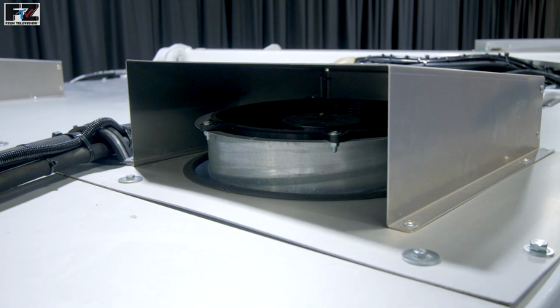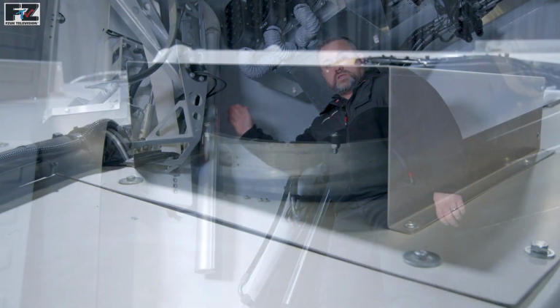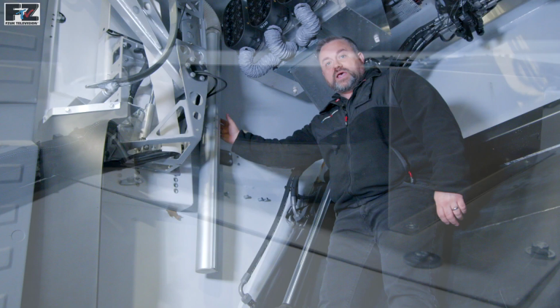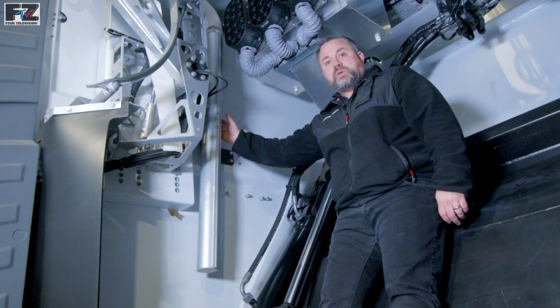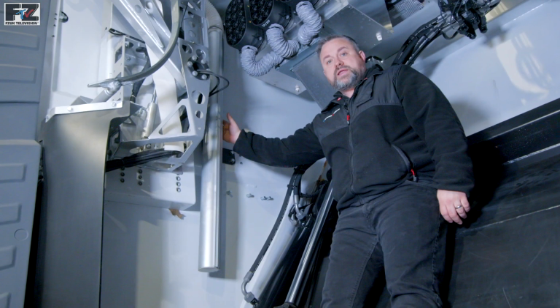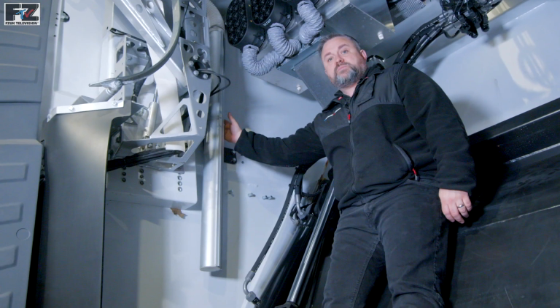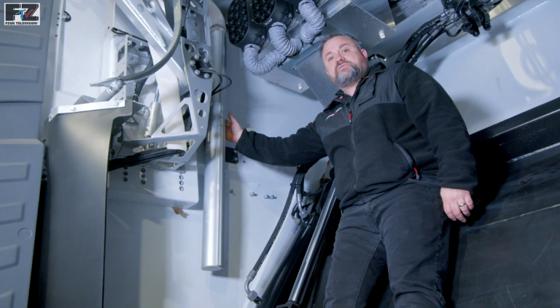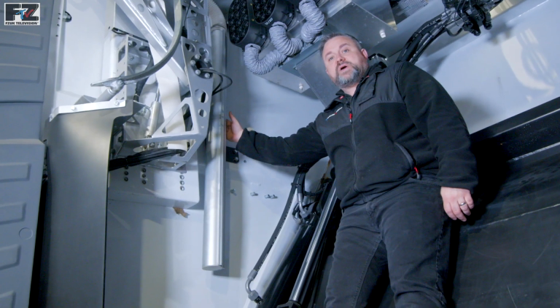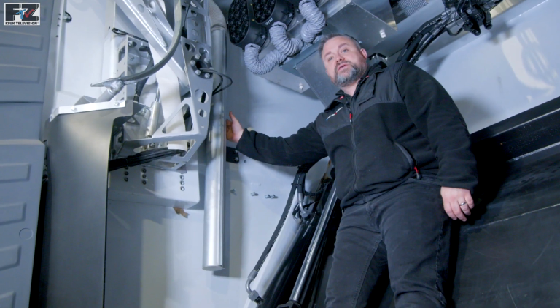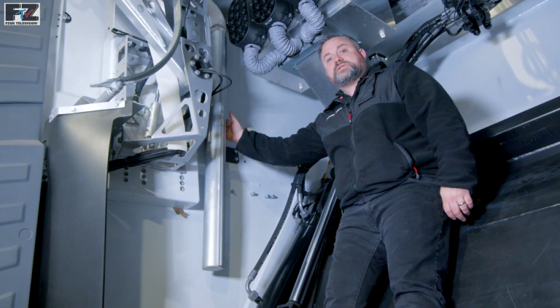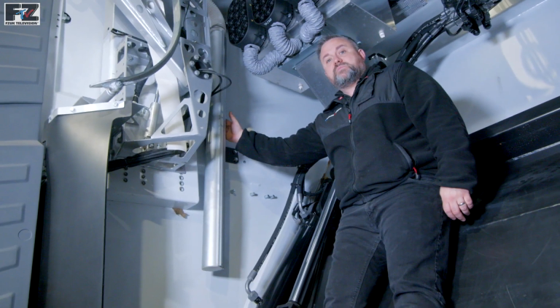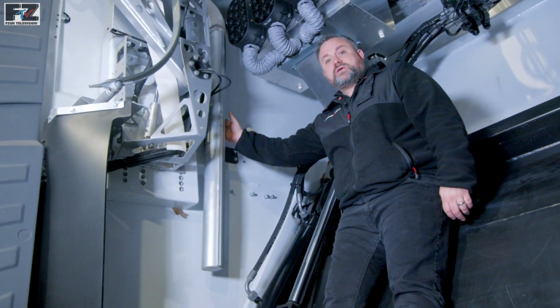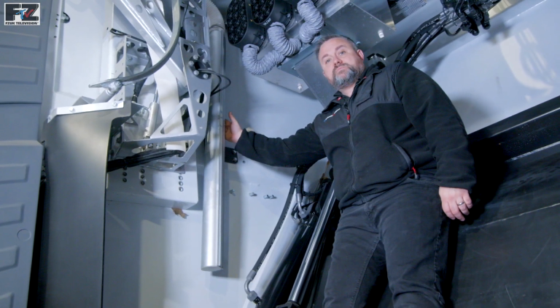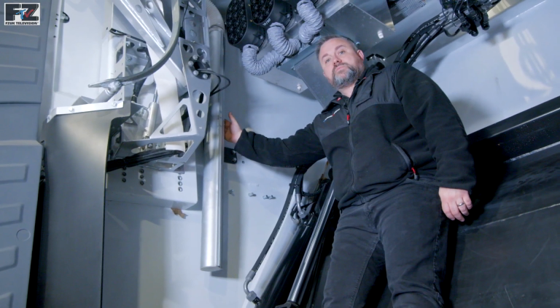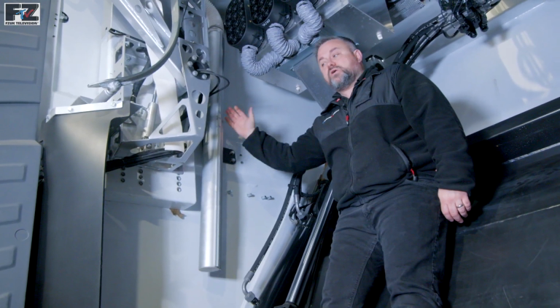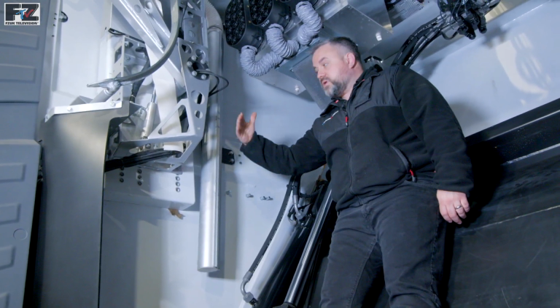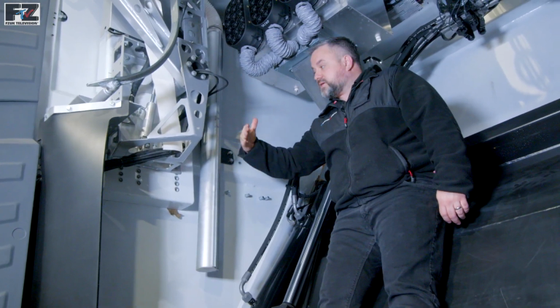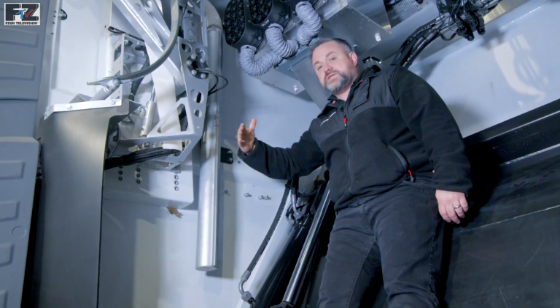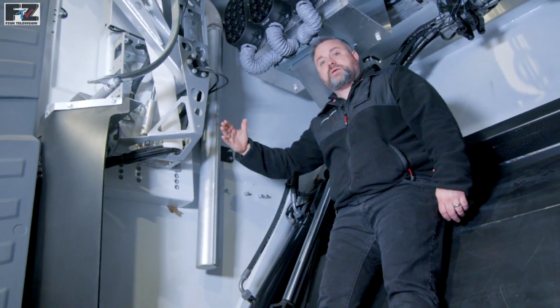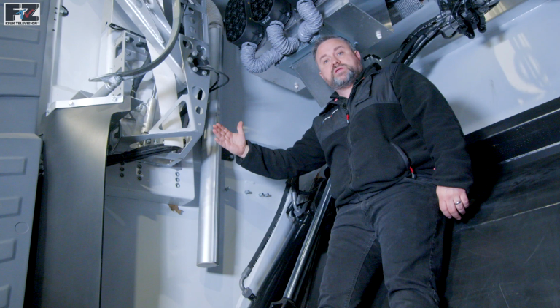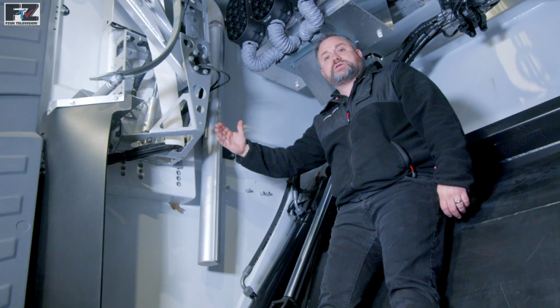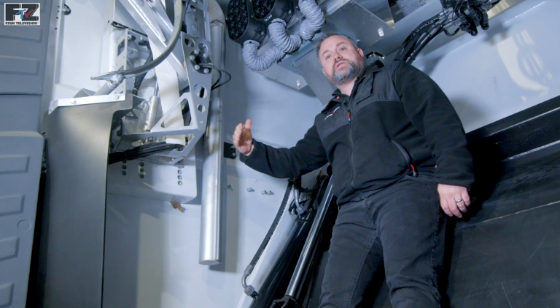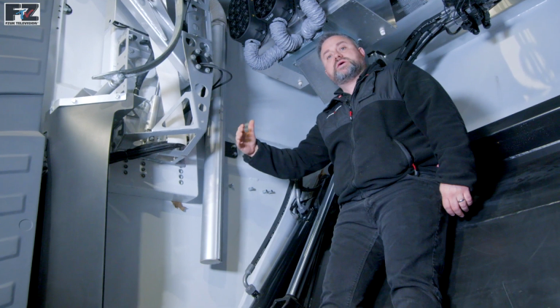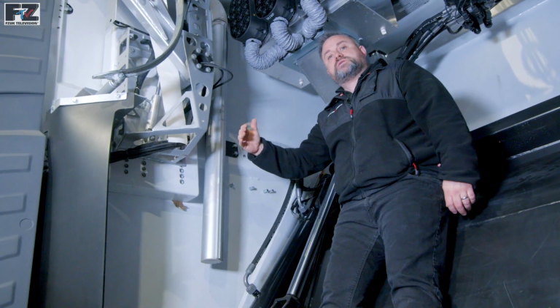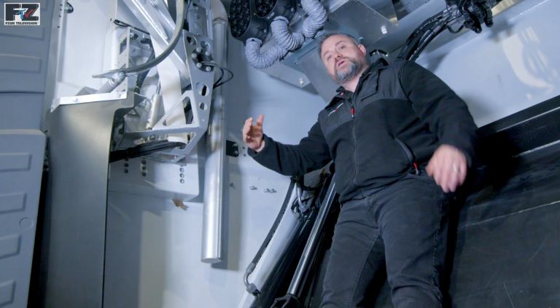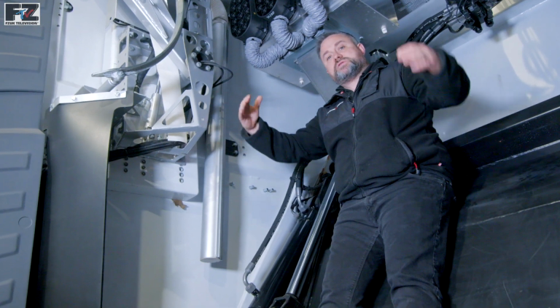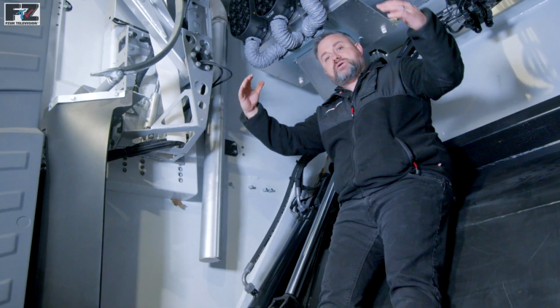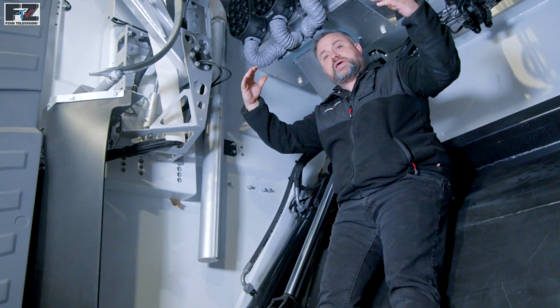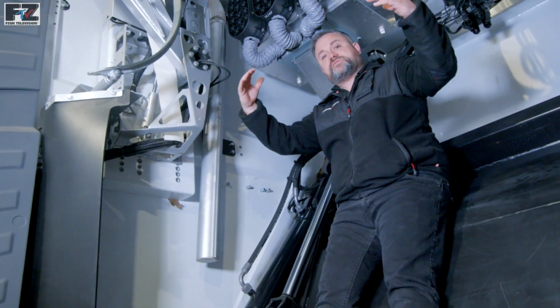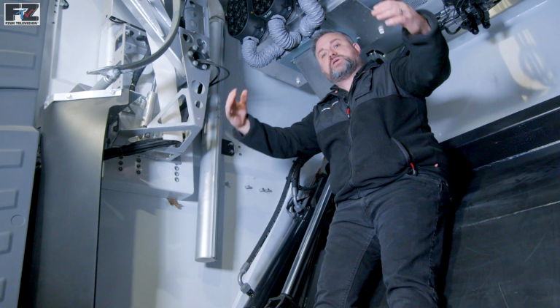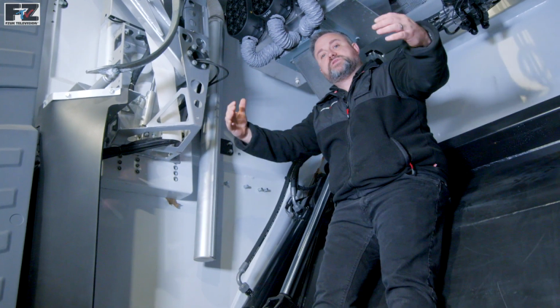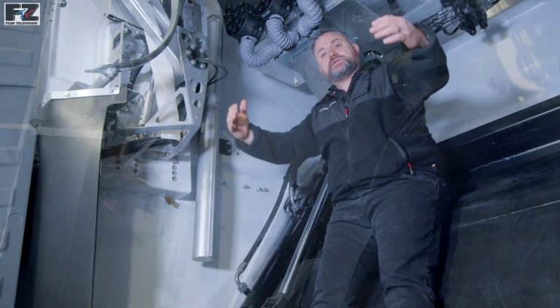These airblades are made from anodised aluminium. Their orientation can be adjusted to make sure the tailgate is fully protected.